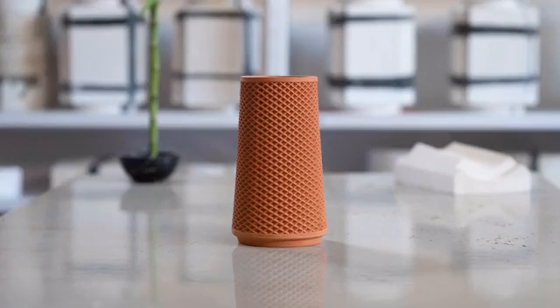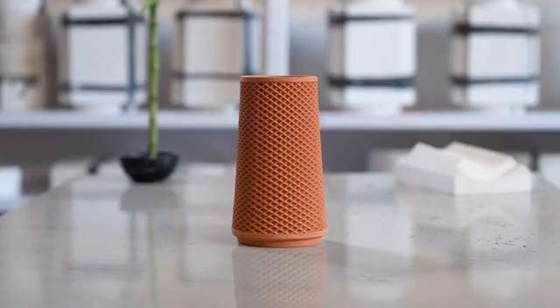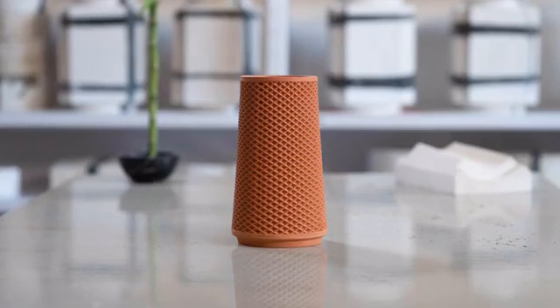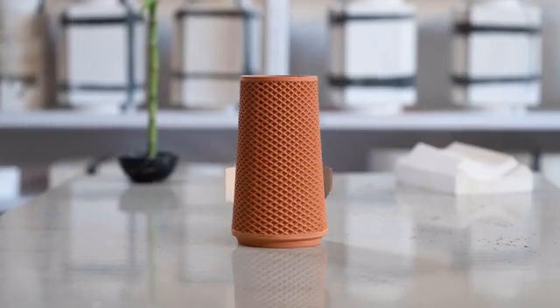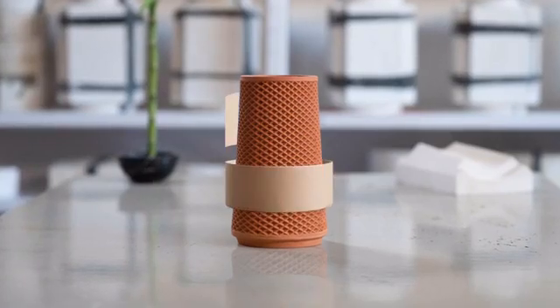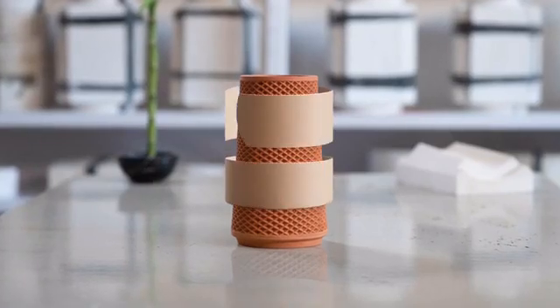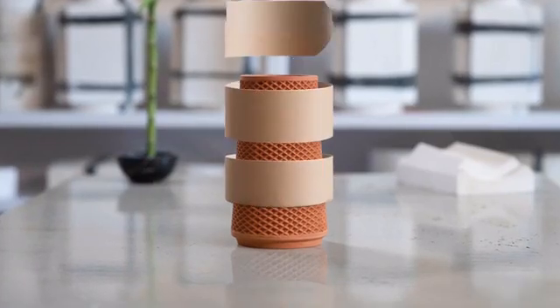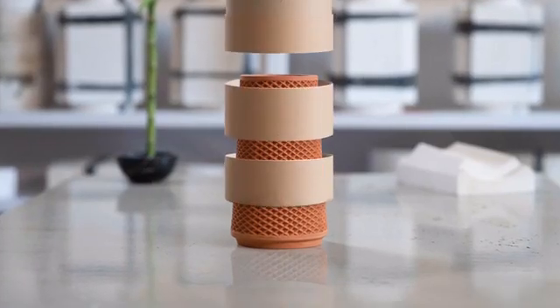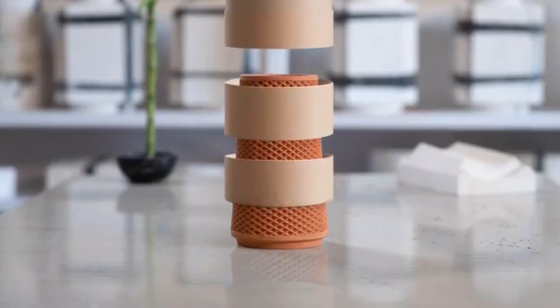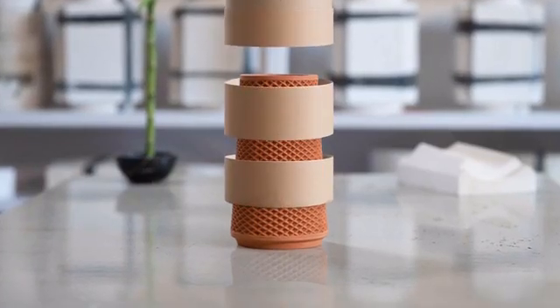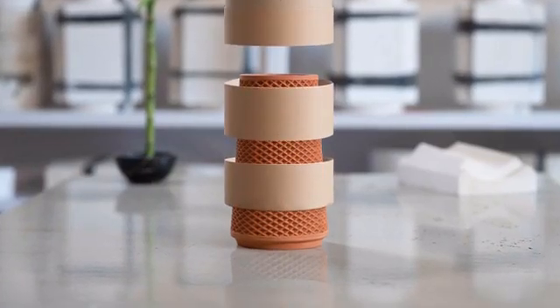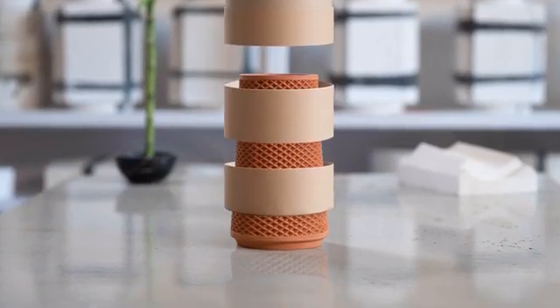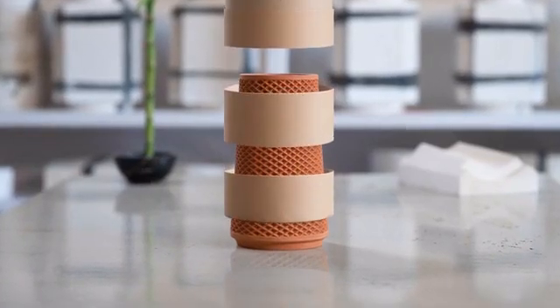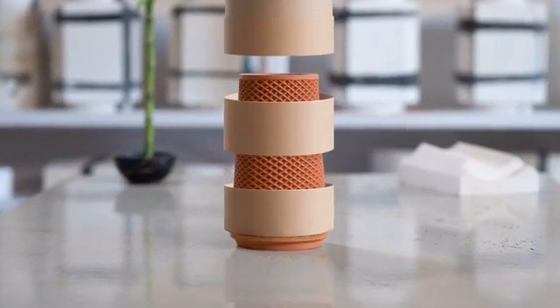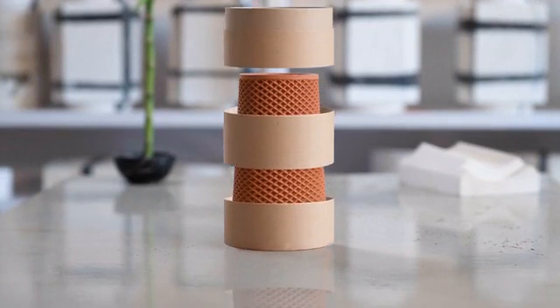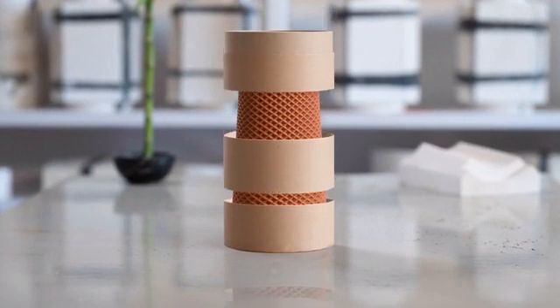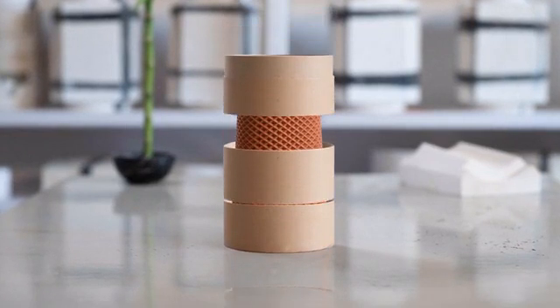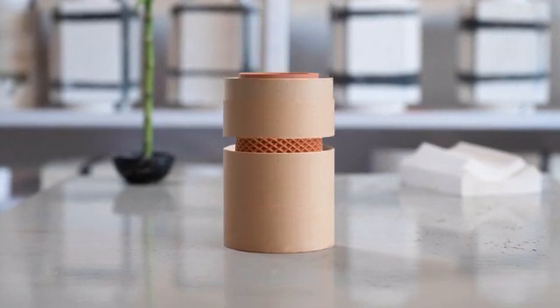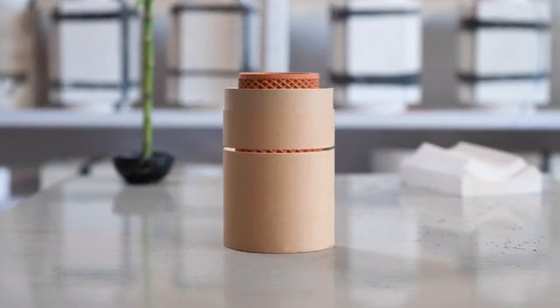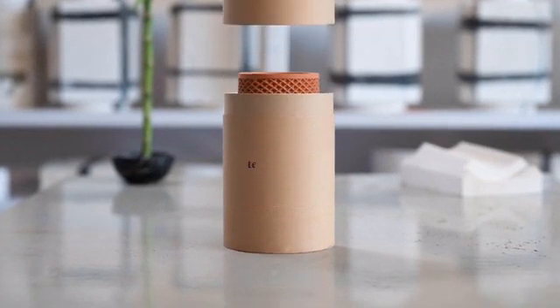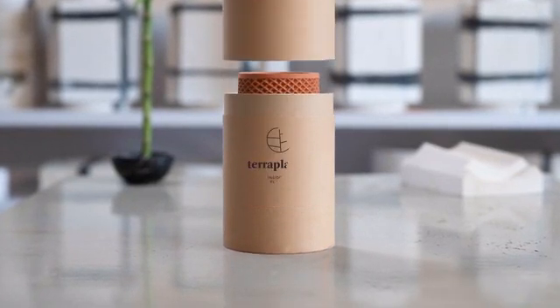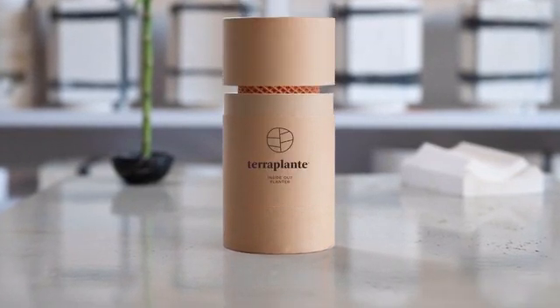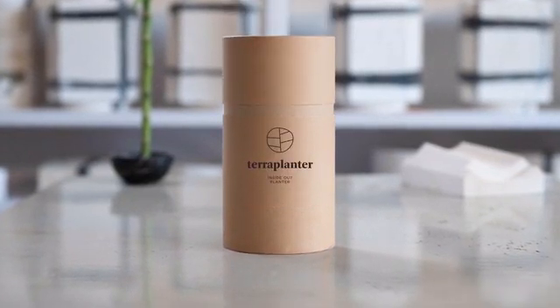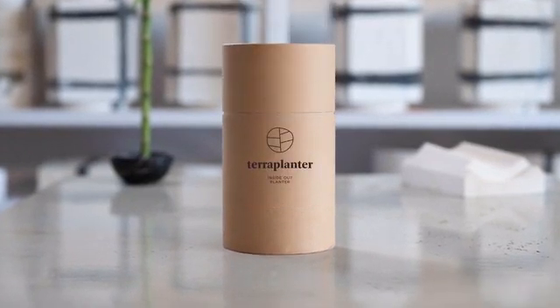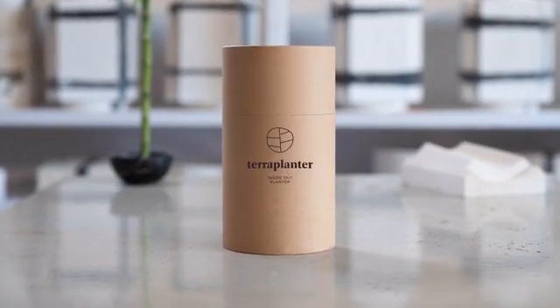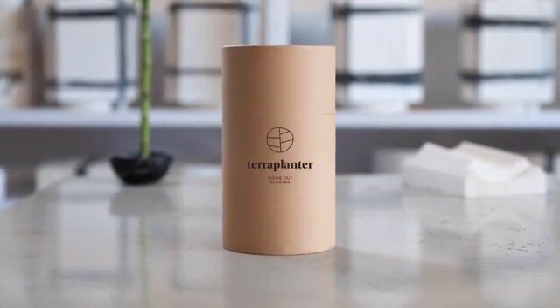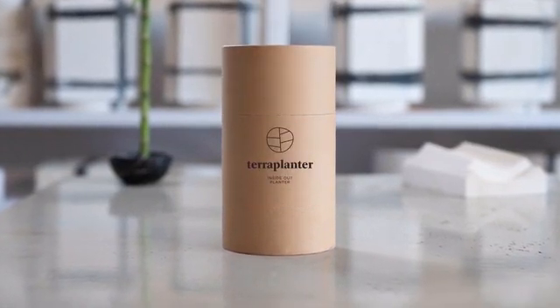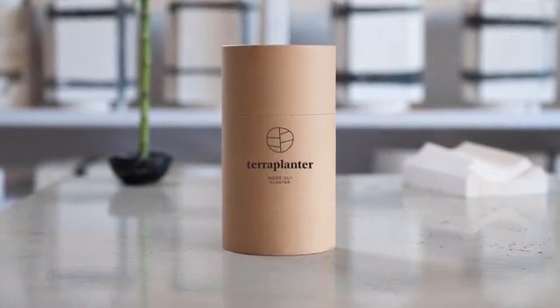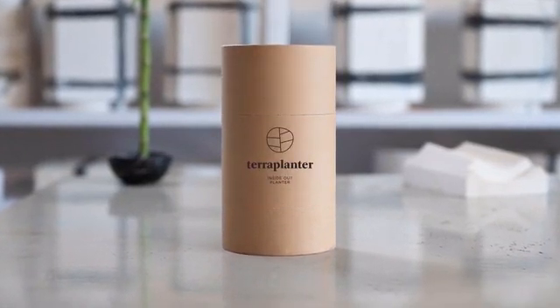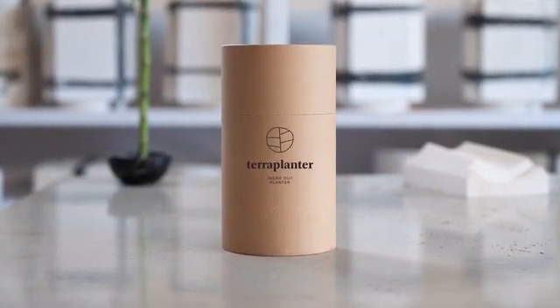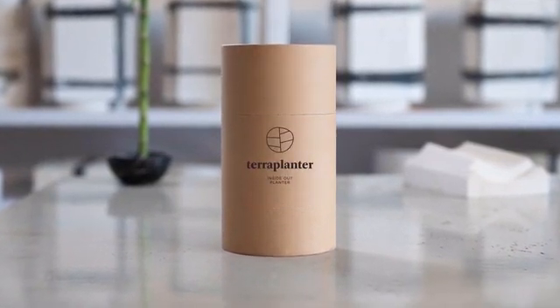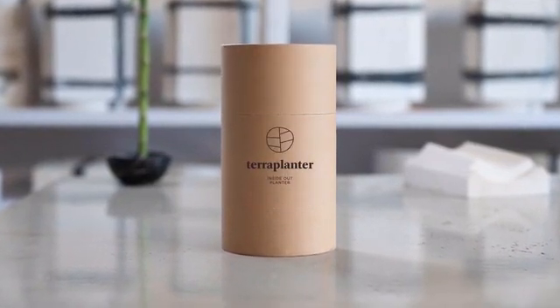We need your help to bring the Terraplanter to life. Join us. Let's do it here.